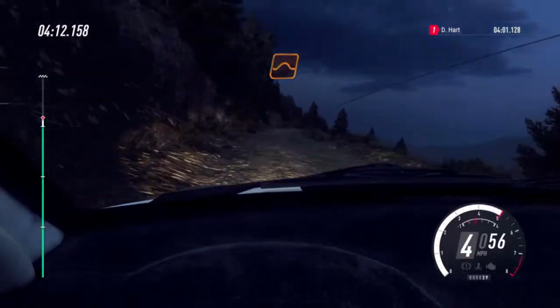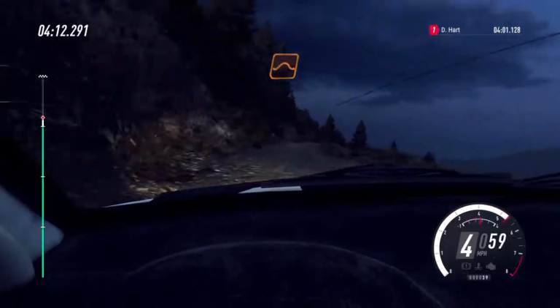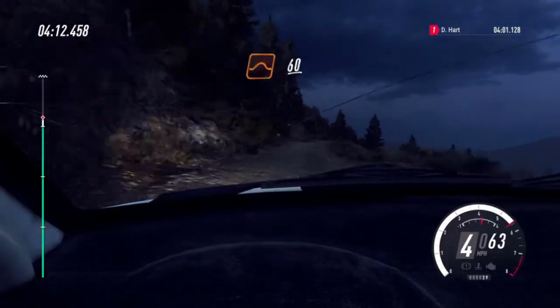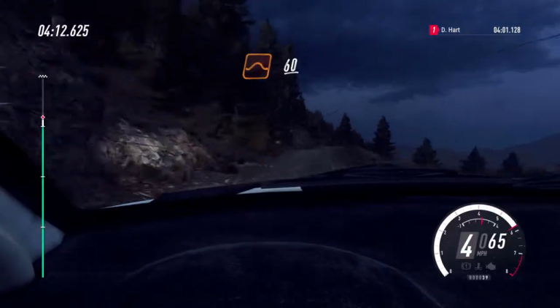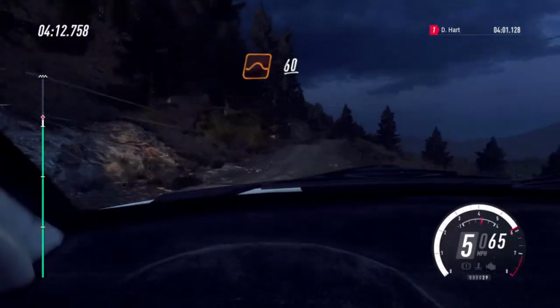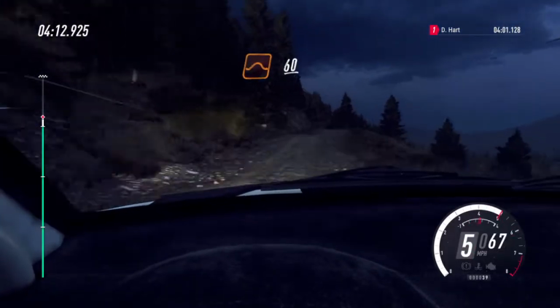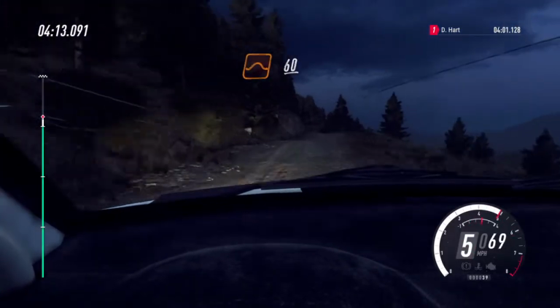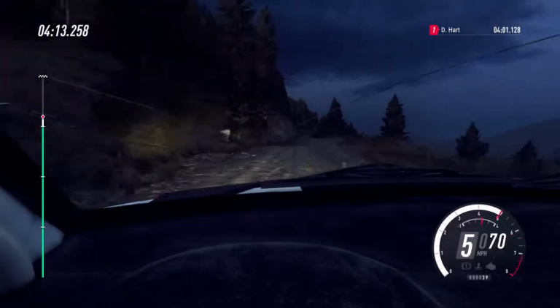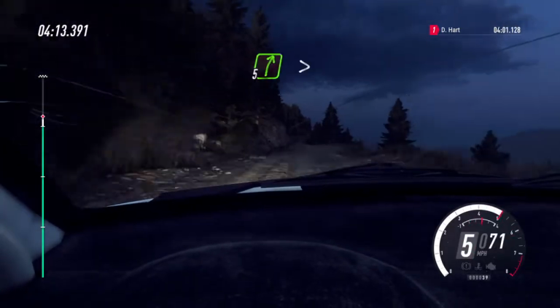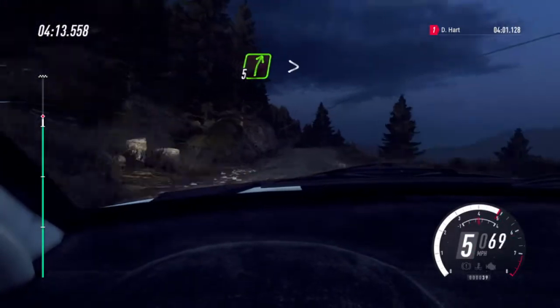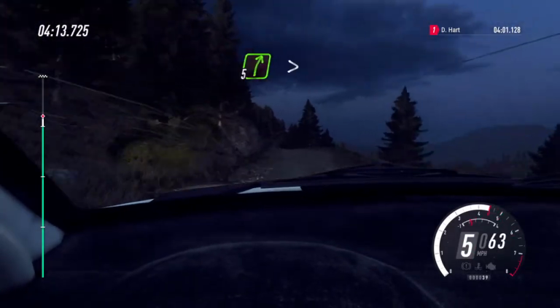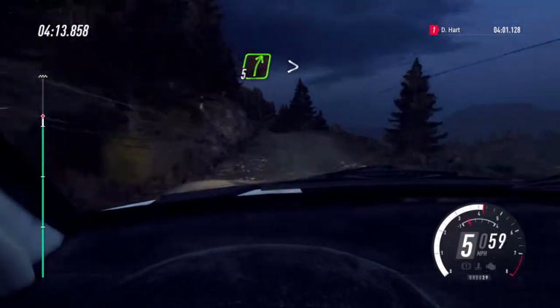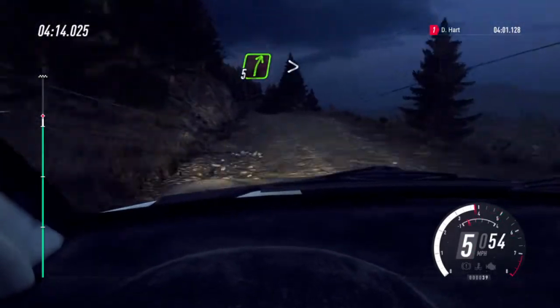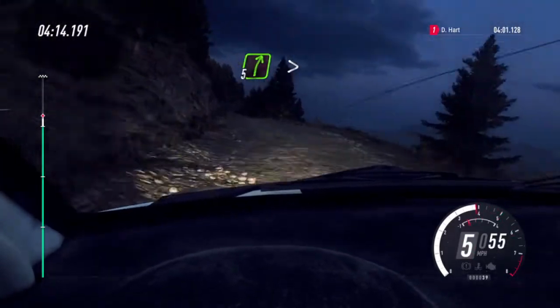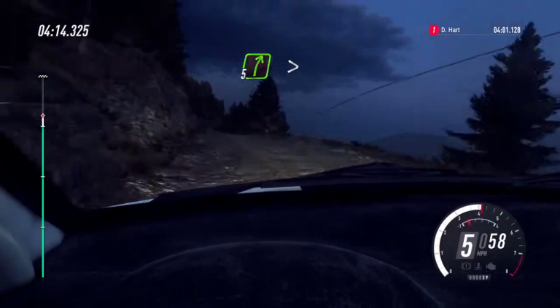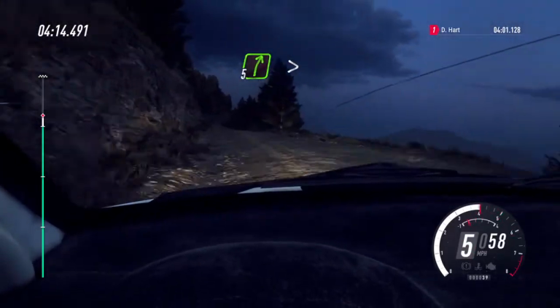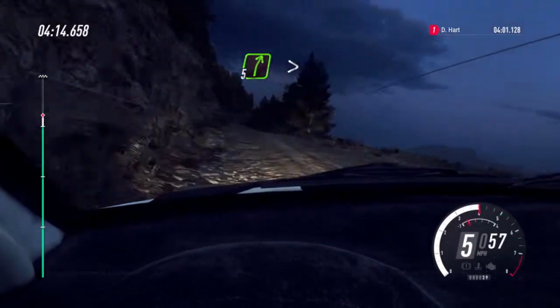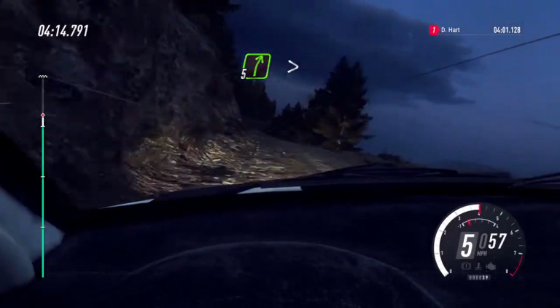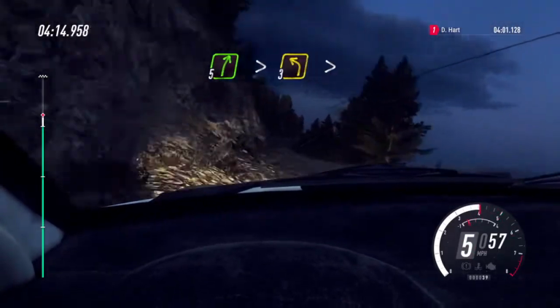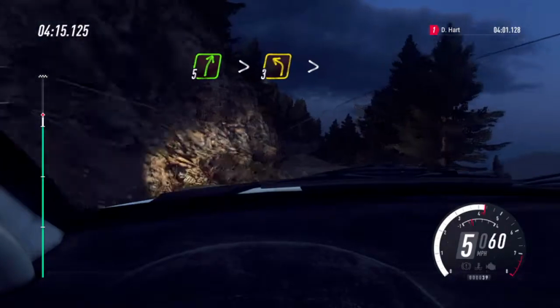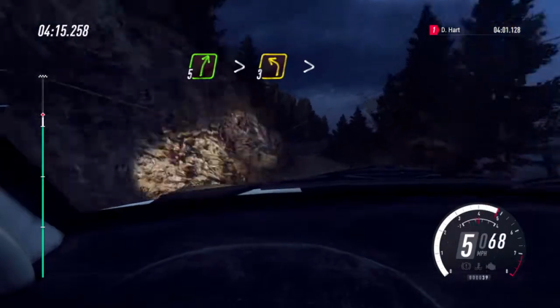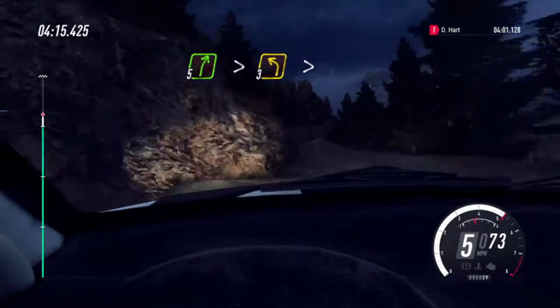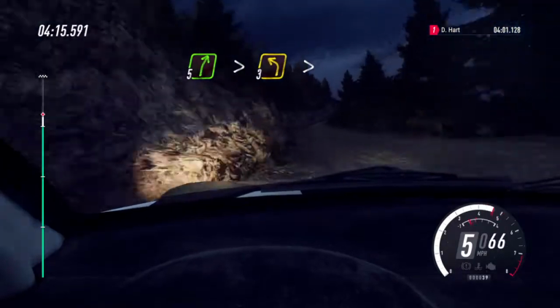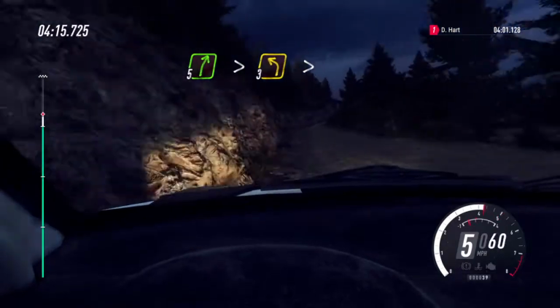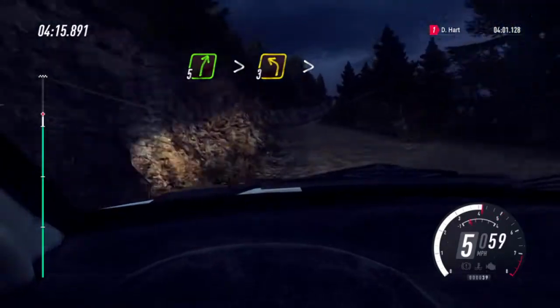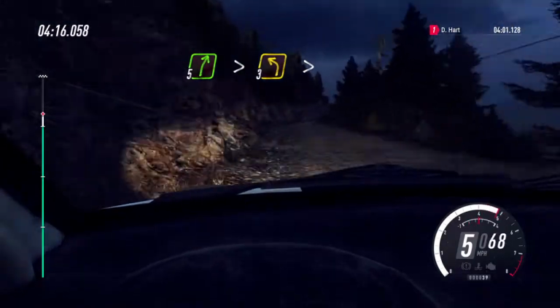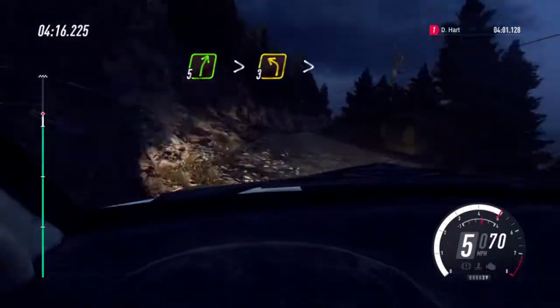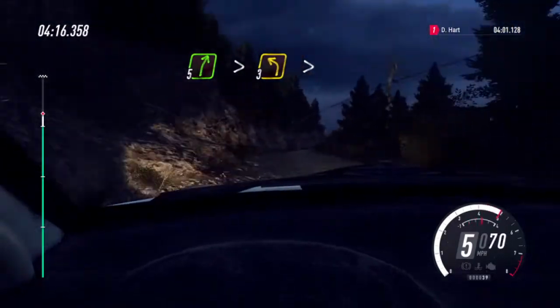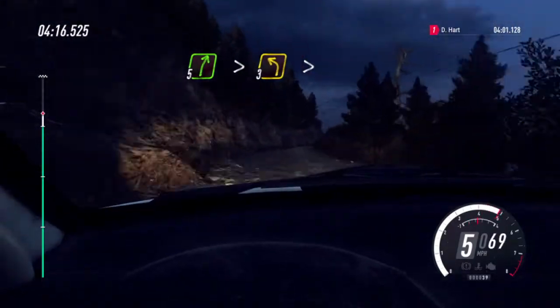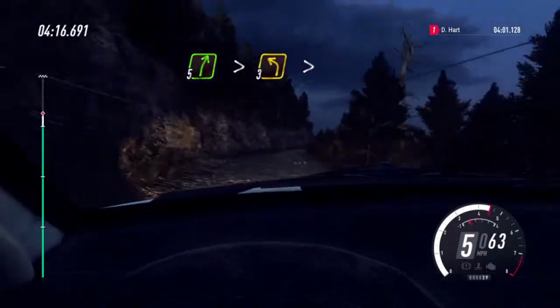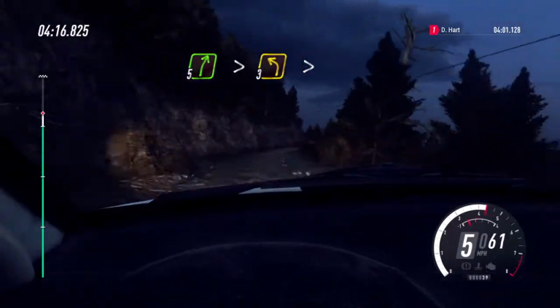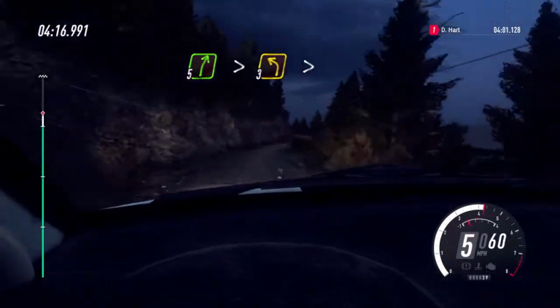Middle of a jump, 60, 5 right tightens, into 3 left long, tightens.